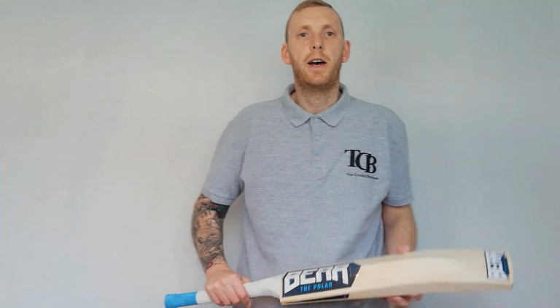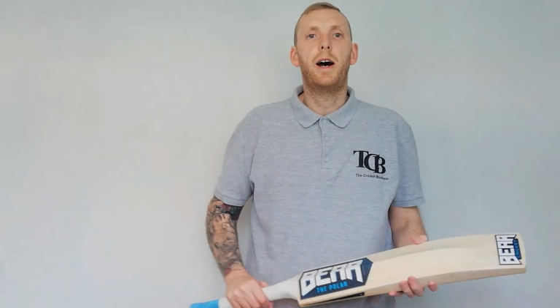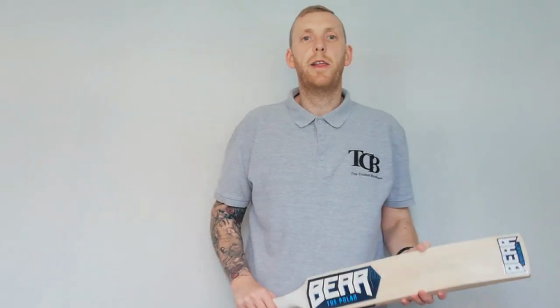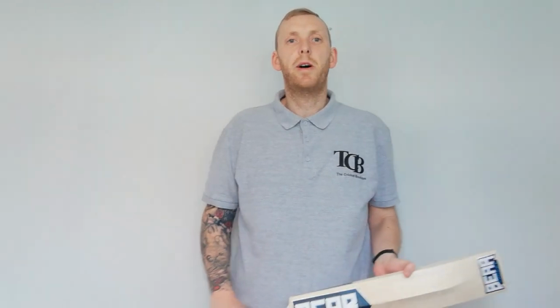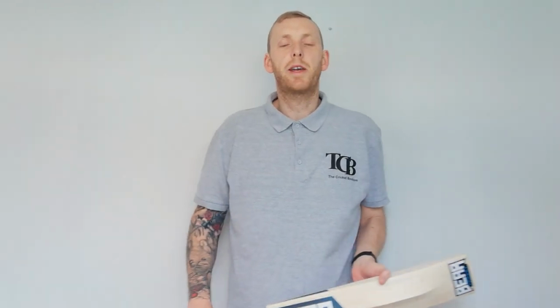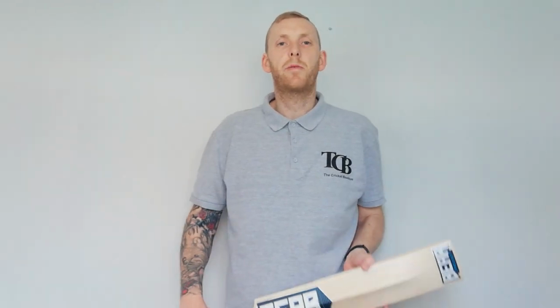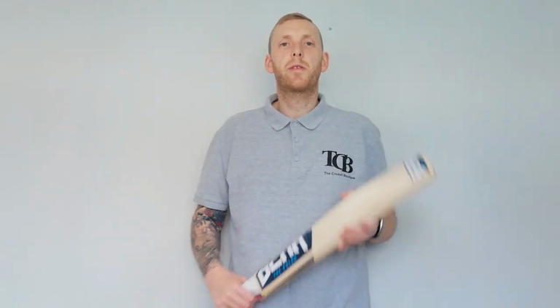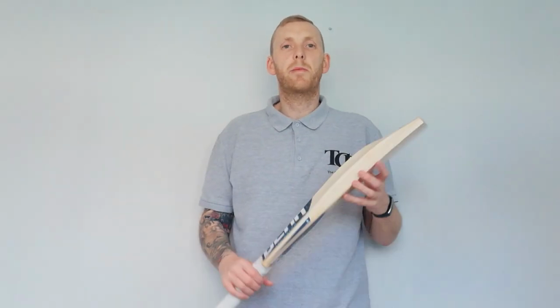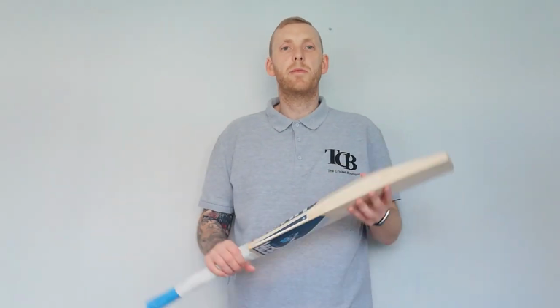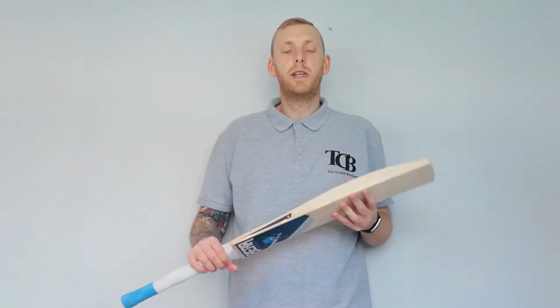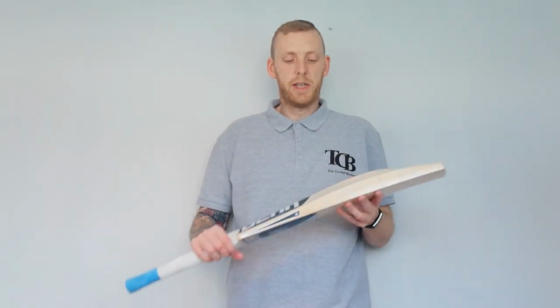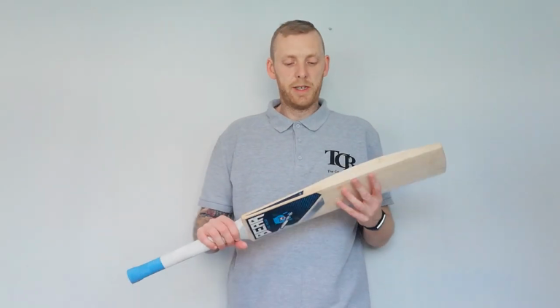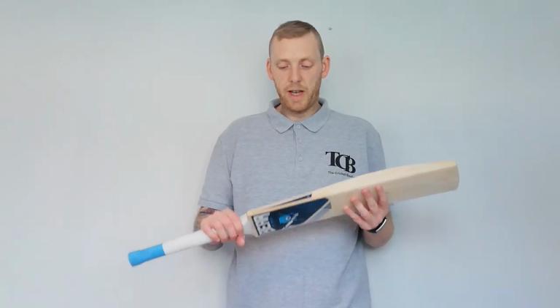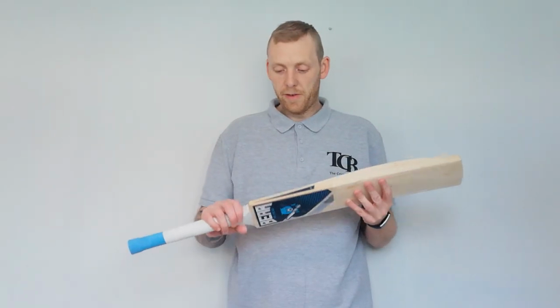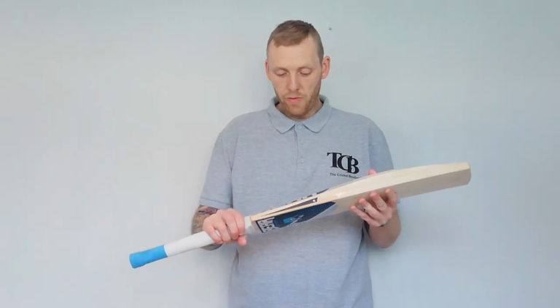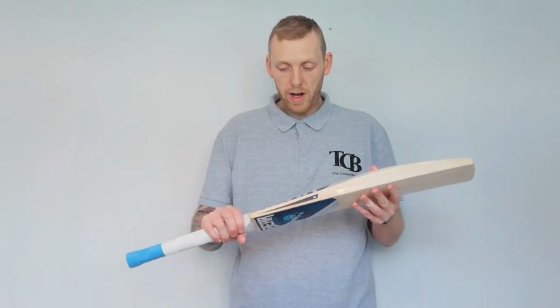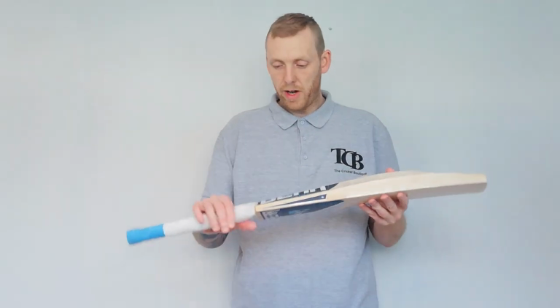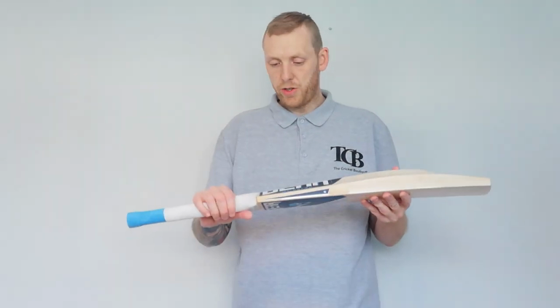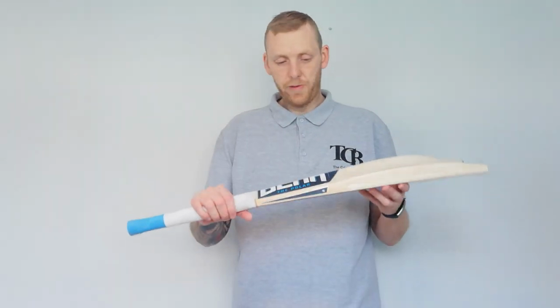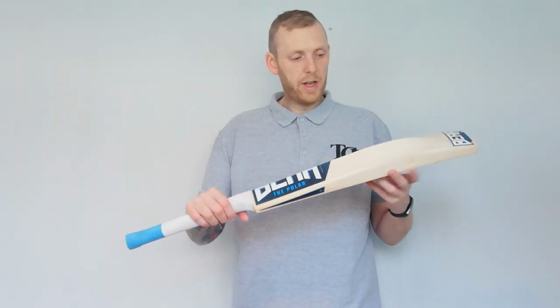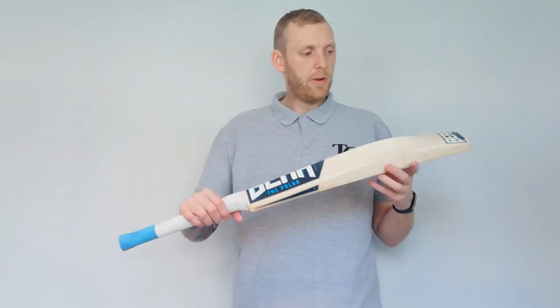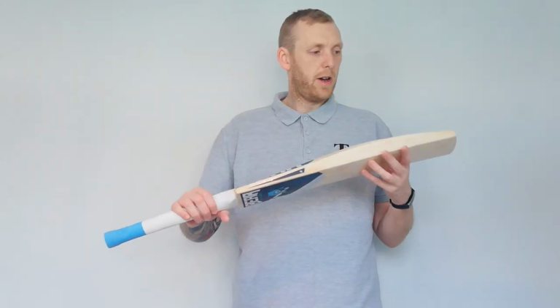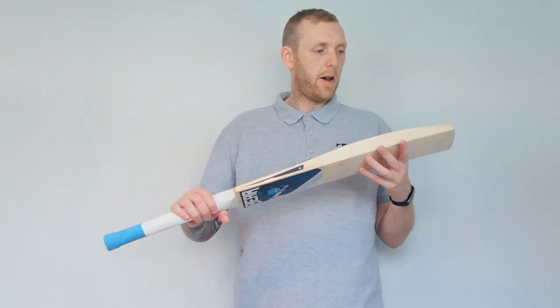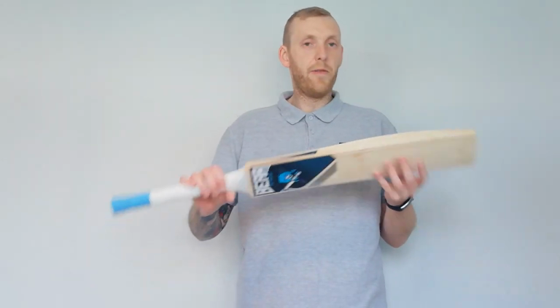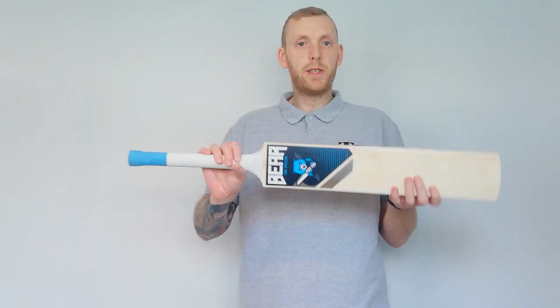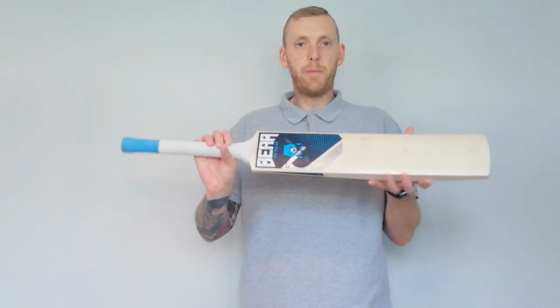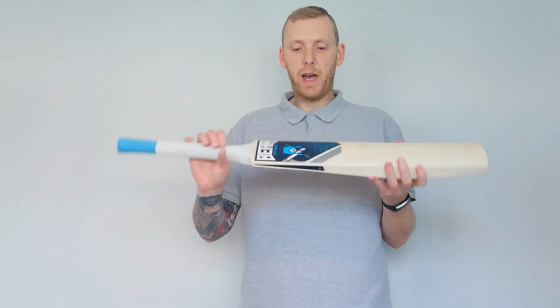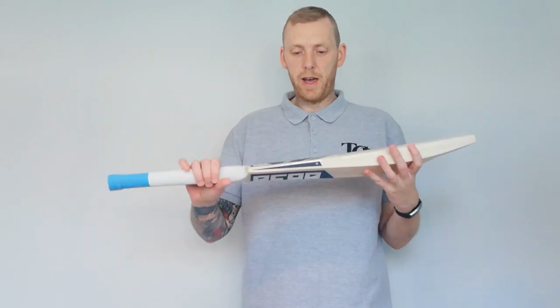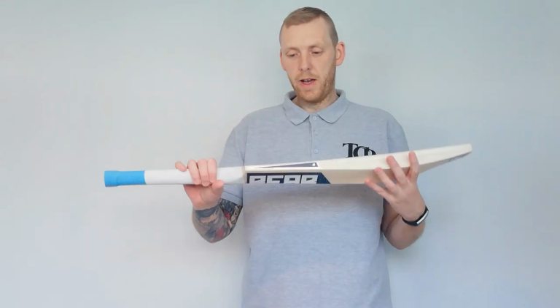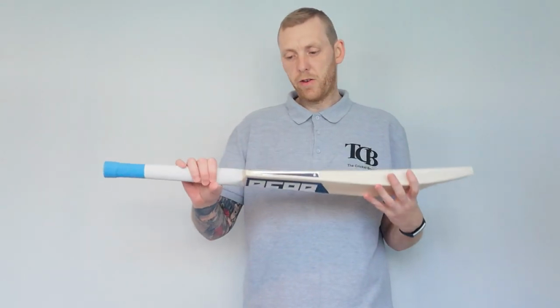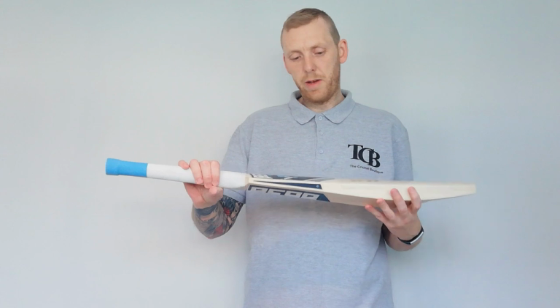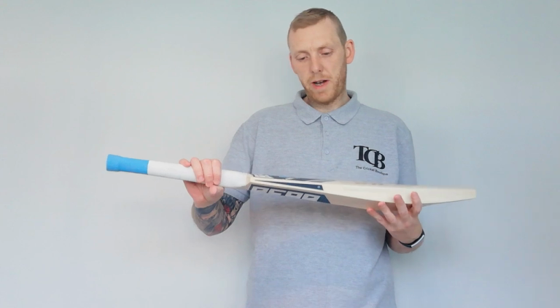Hi there, Mark here from the Cricket Boutique, and today I've got a really, really short video of this Bear Cricket bat.